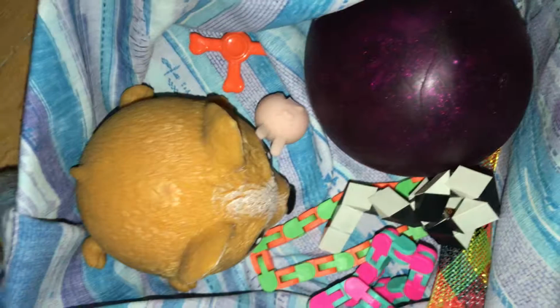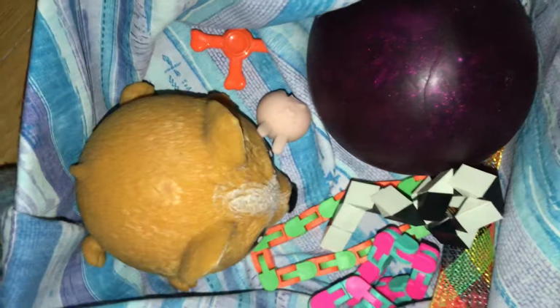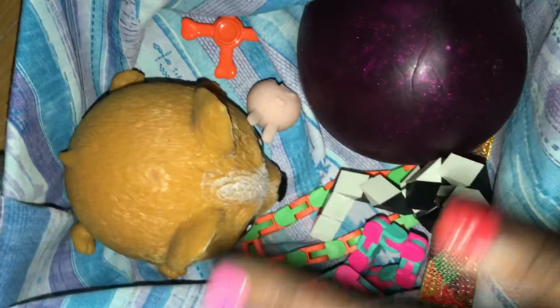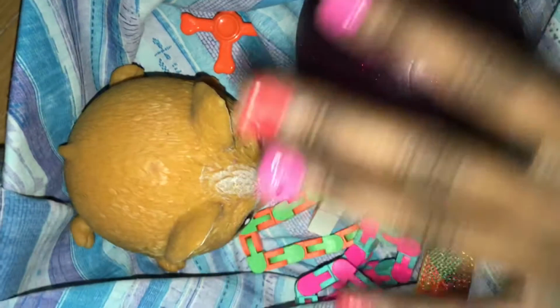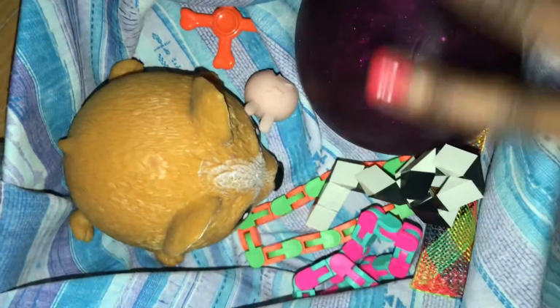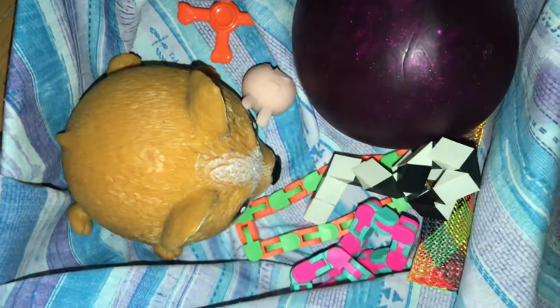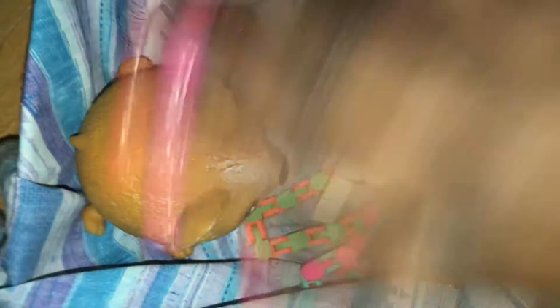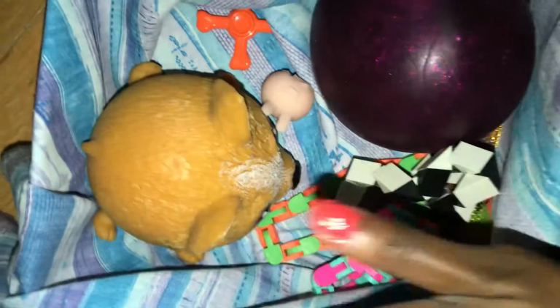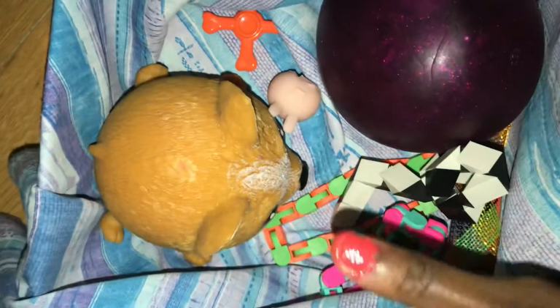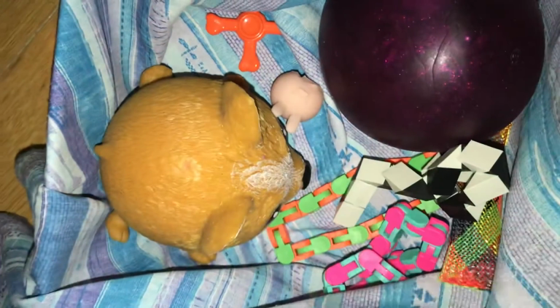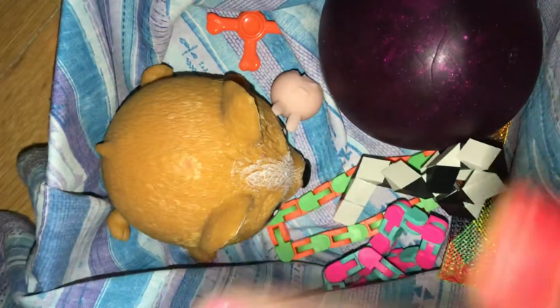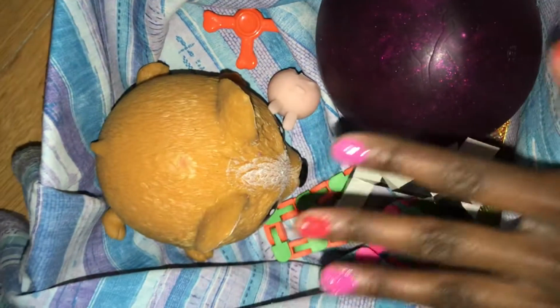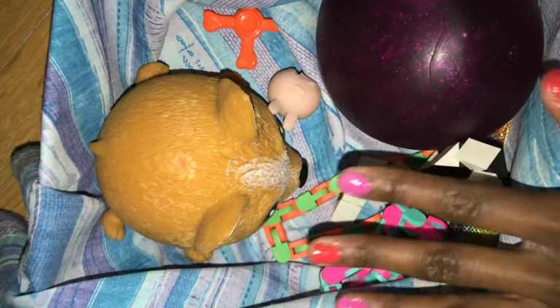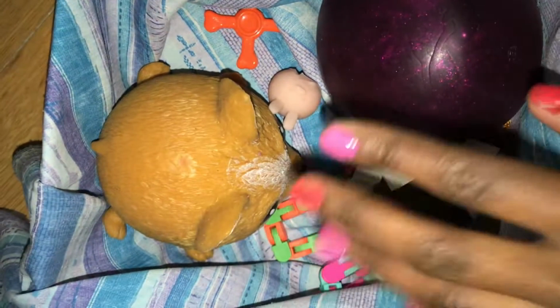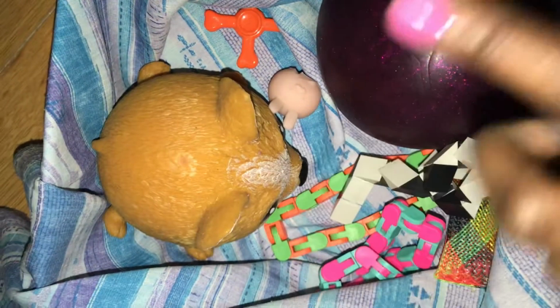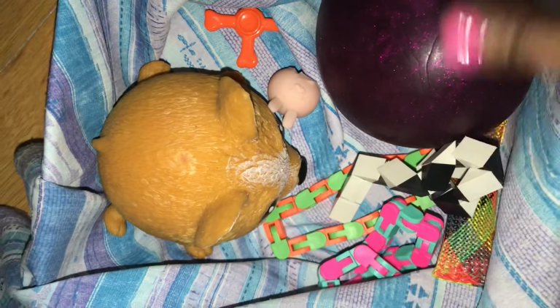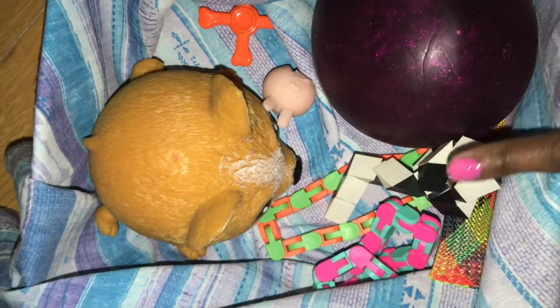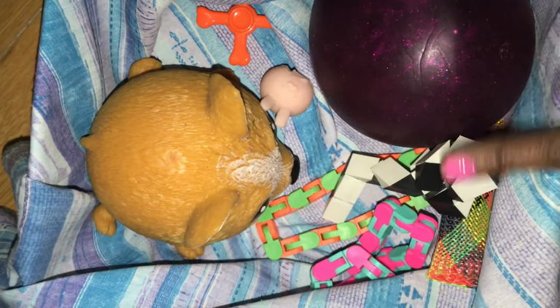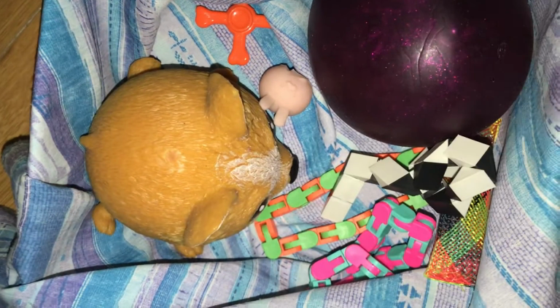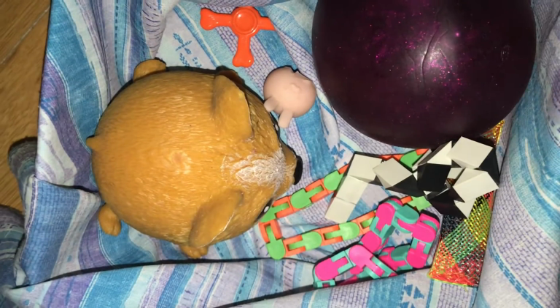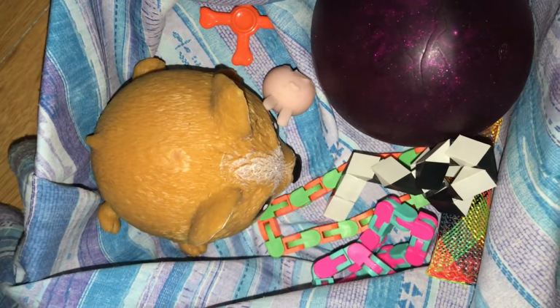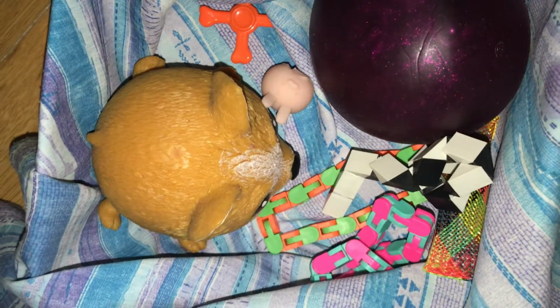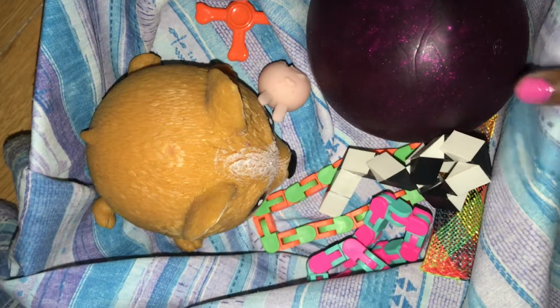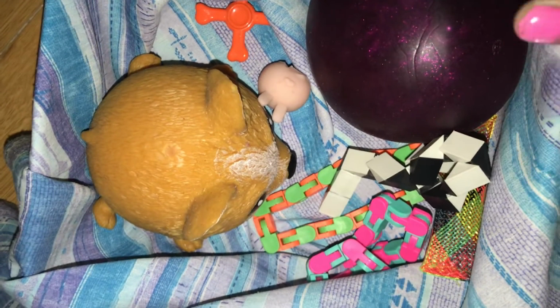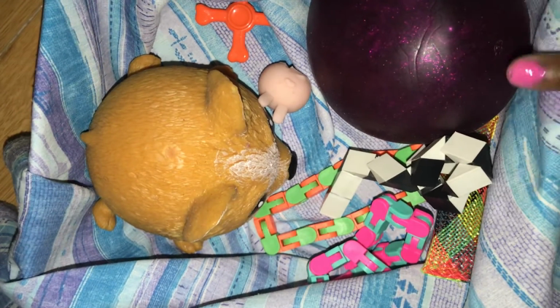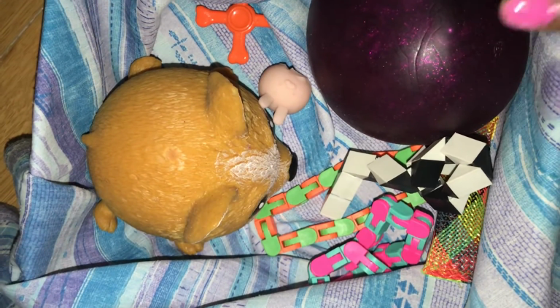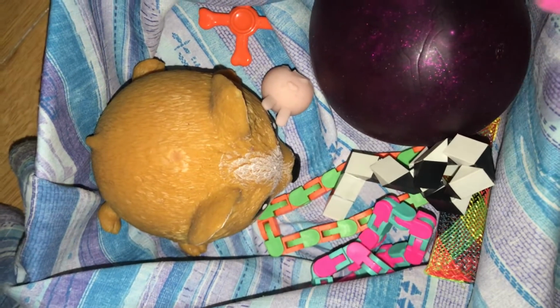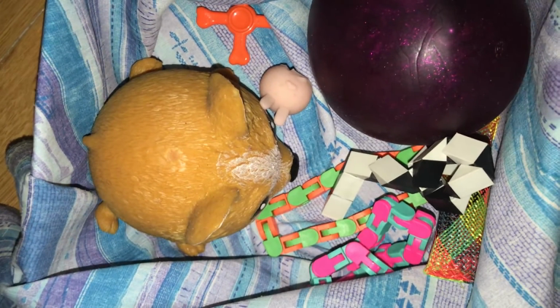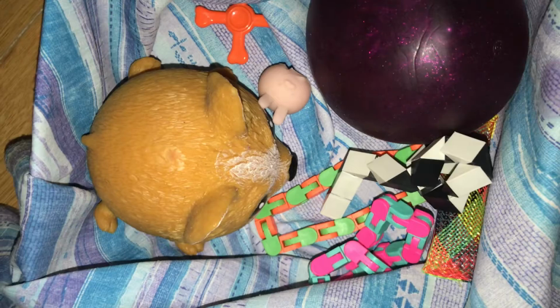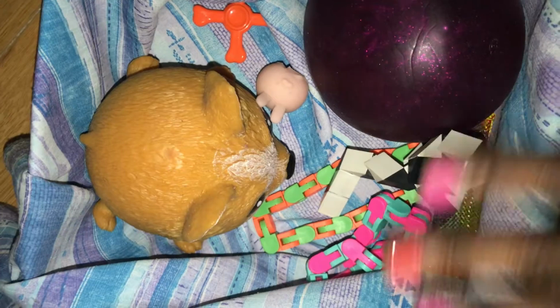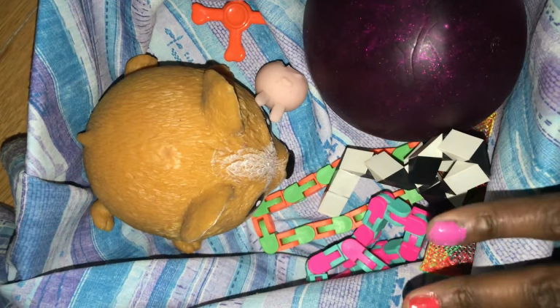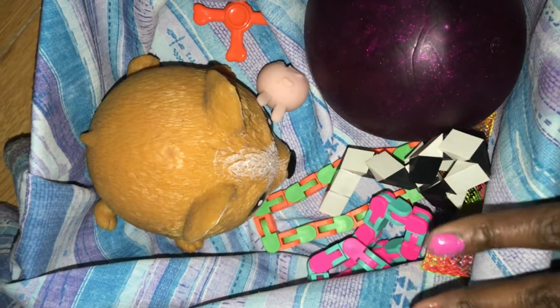Hello, welcome back to my channel. For today's video, I'm going to be showing you the best fidgets for watching the Super Bowl.